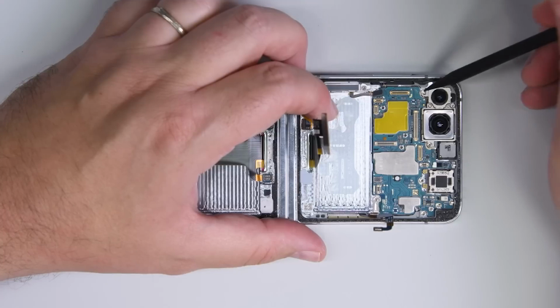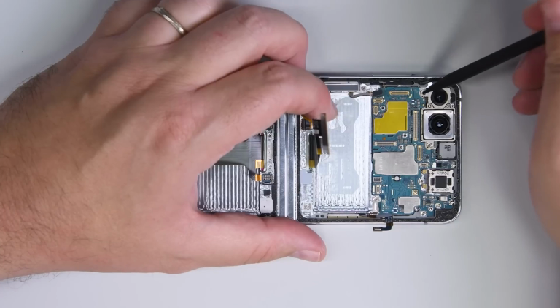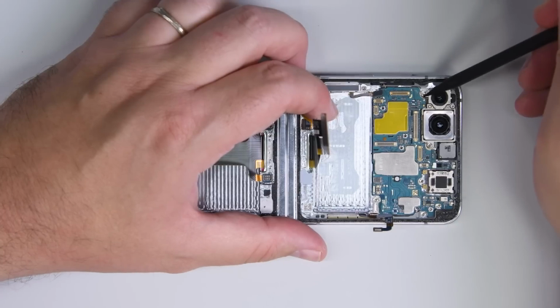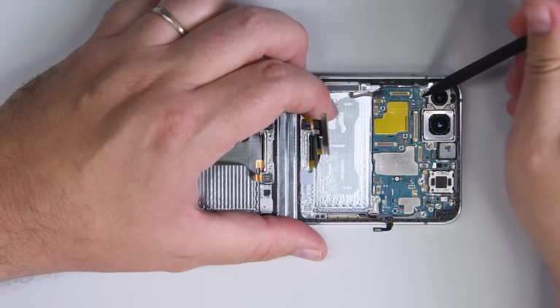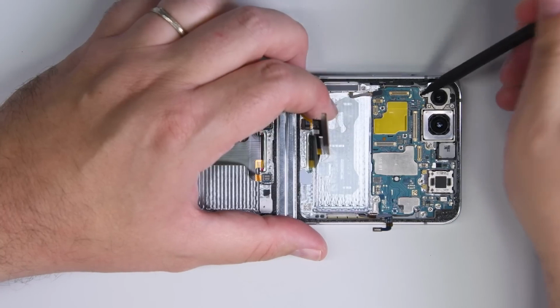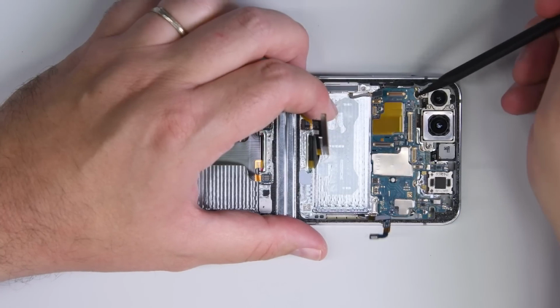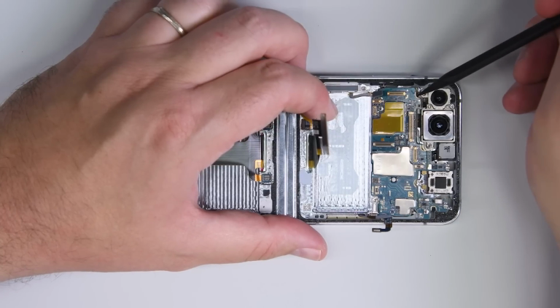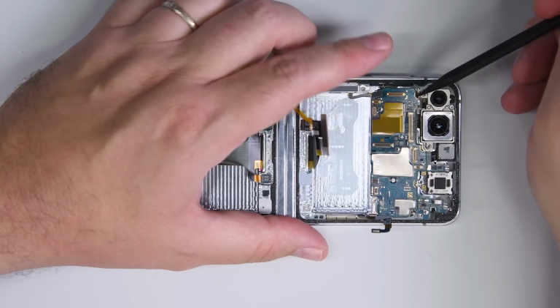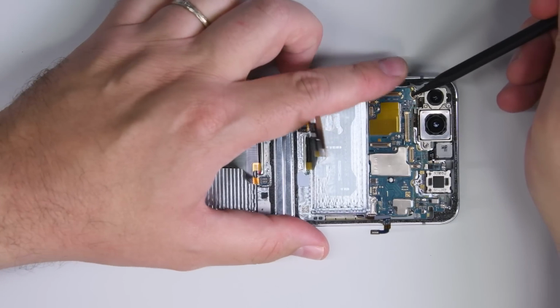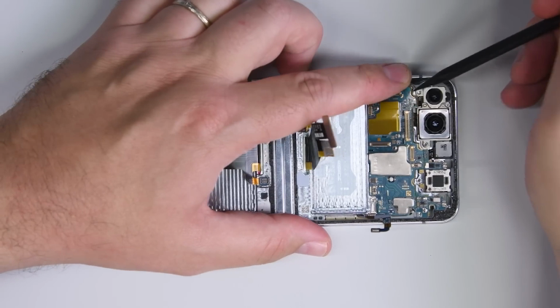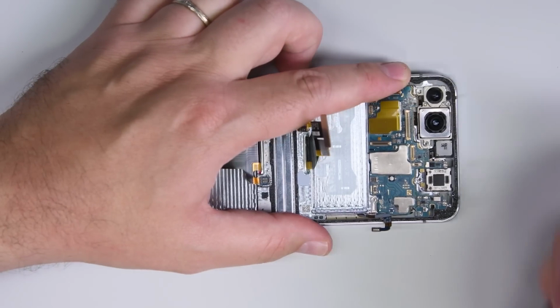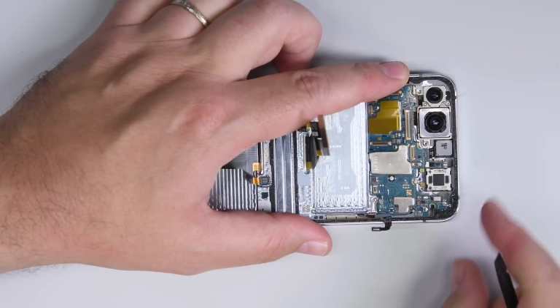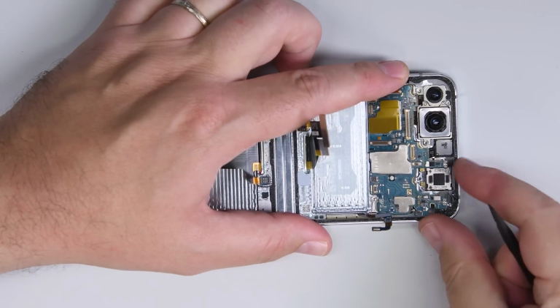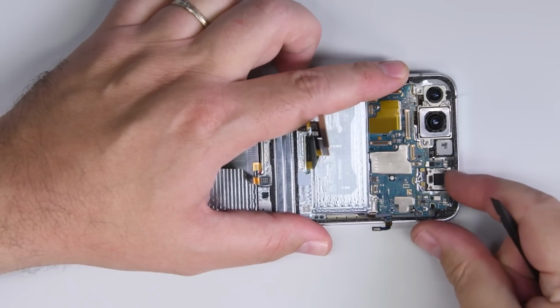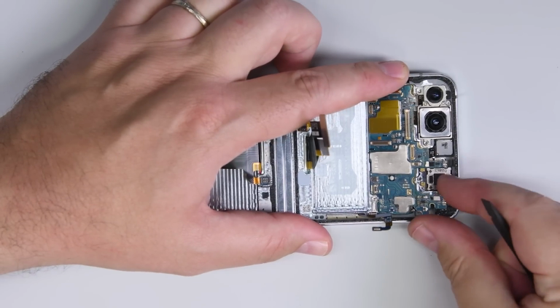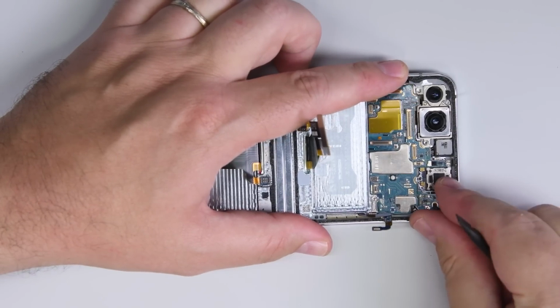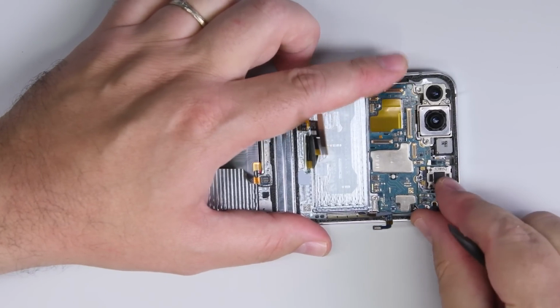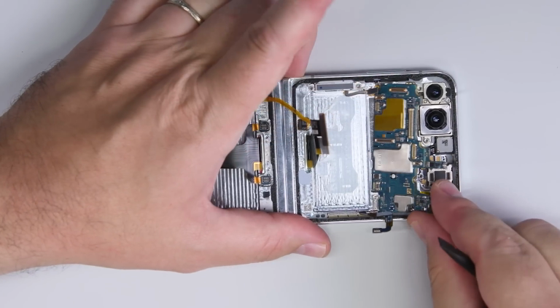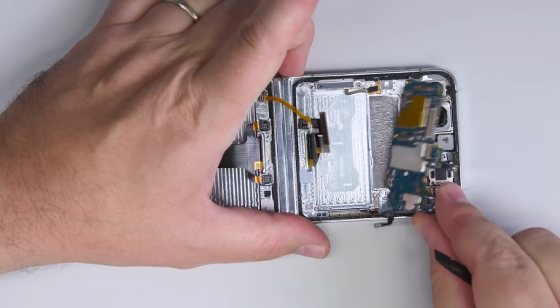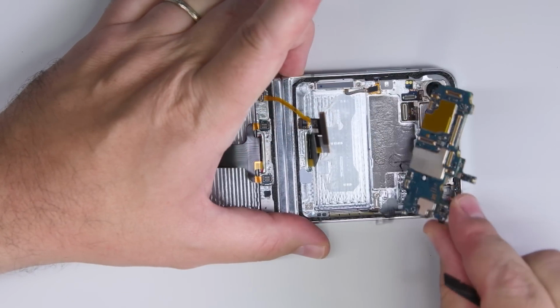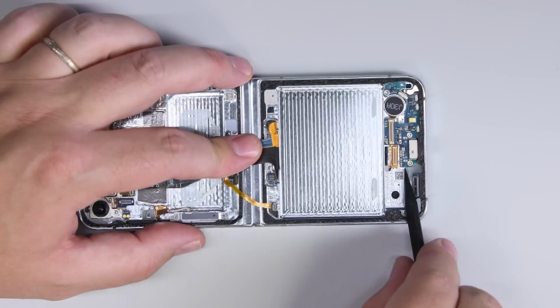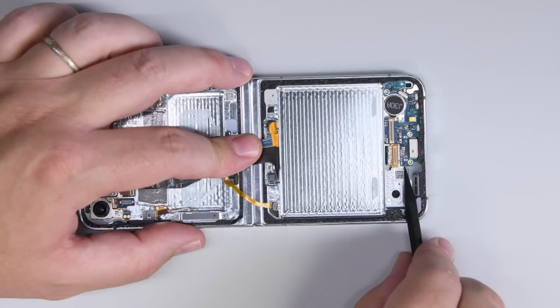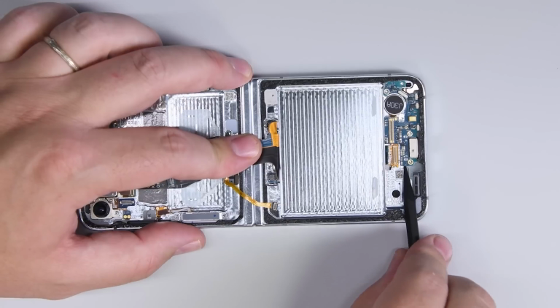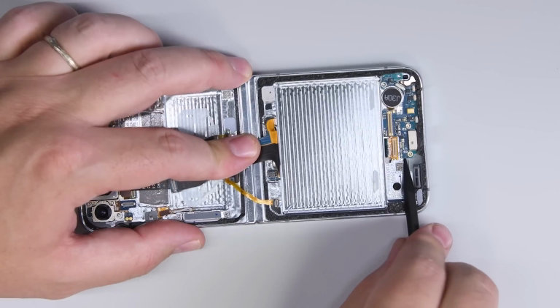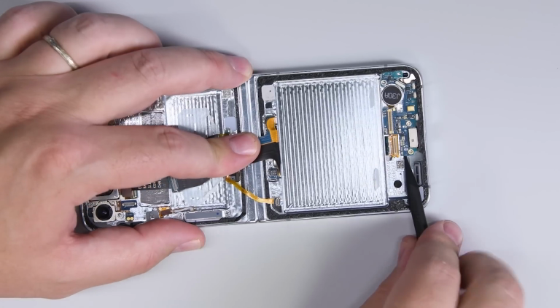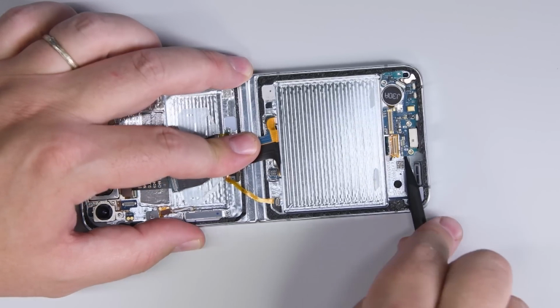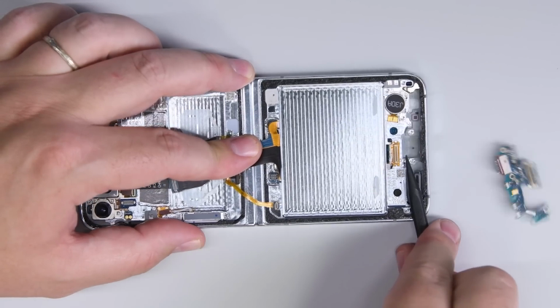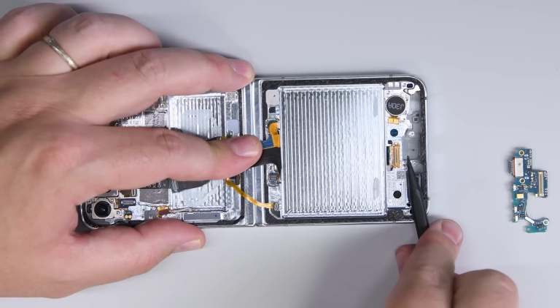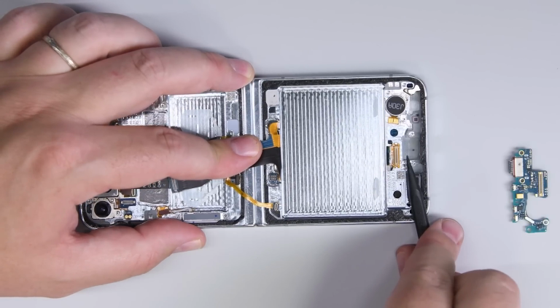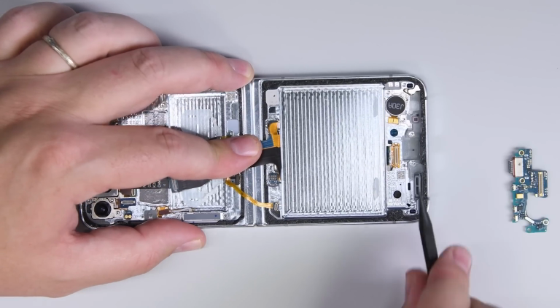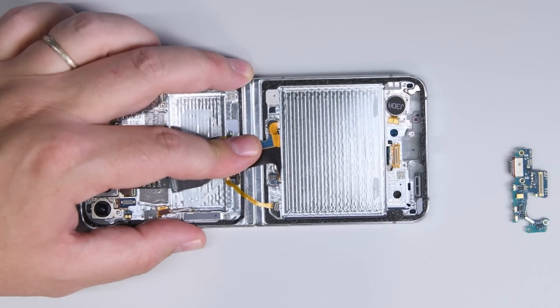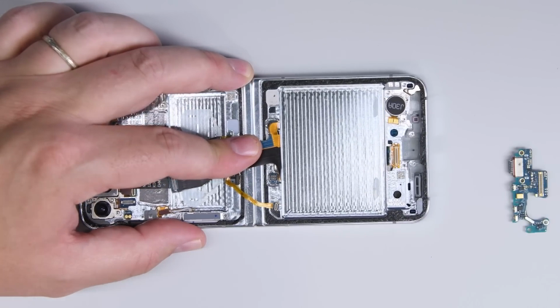All it takes to remove the two remaining boards is a little prying with our spudger. We've got the main board, and the lower board which is home to some microphones and the USB-C port.